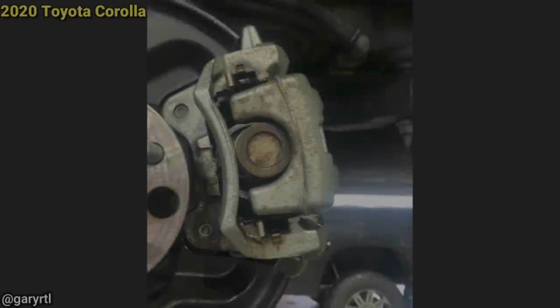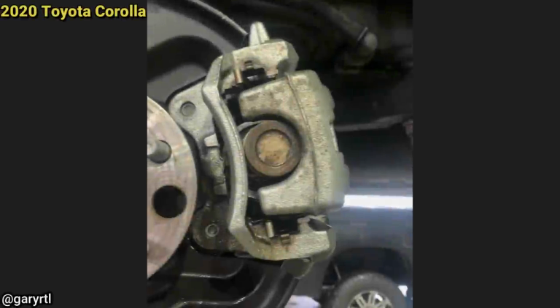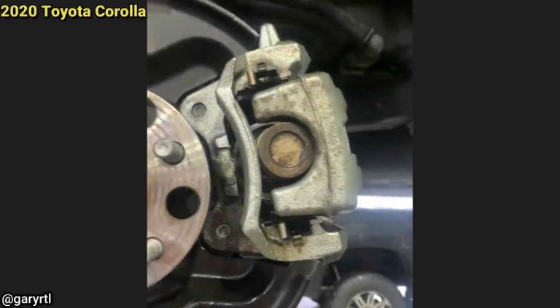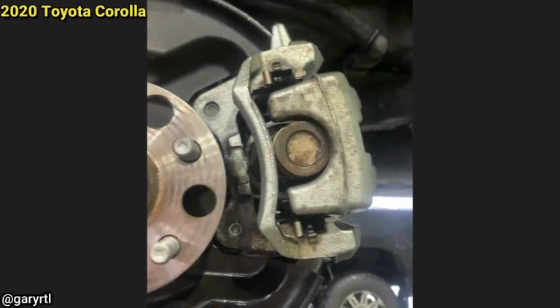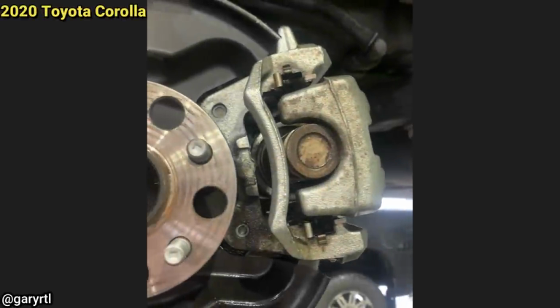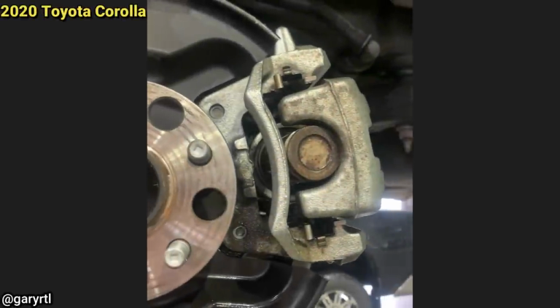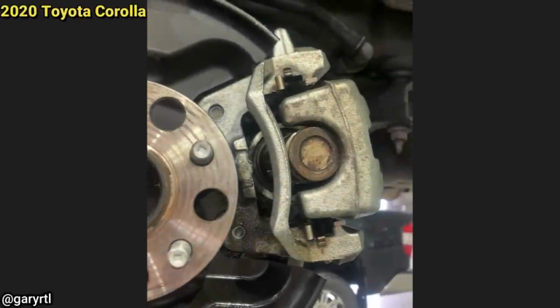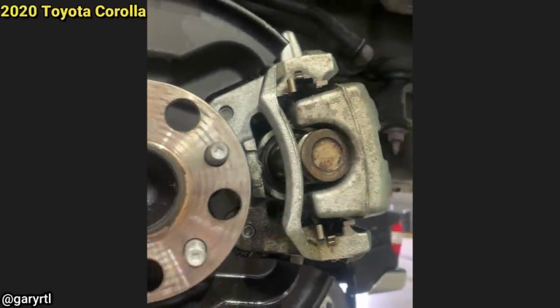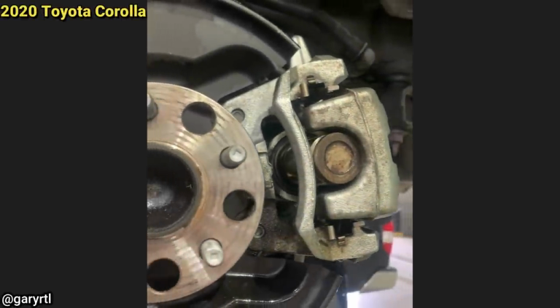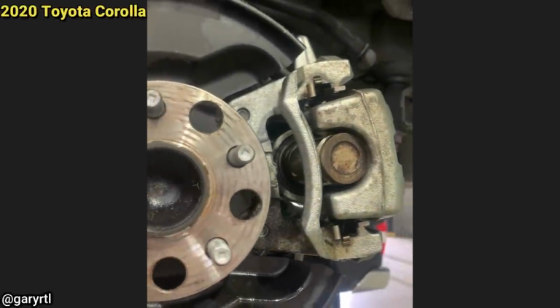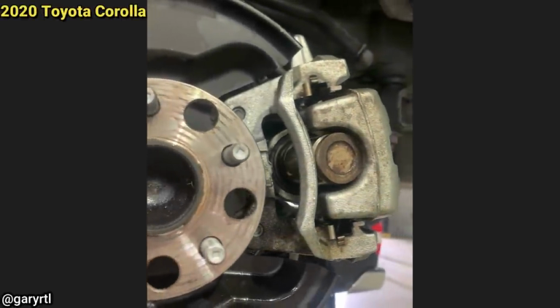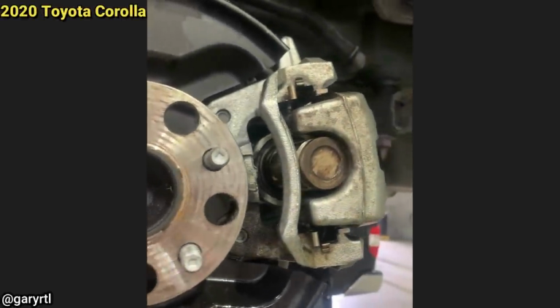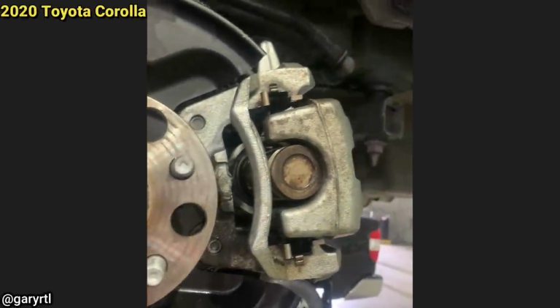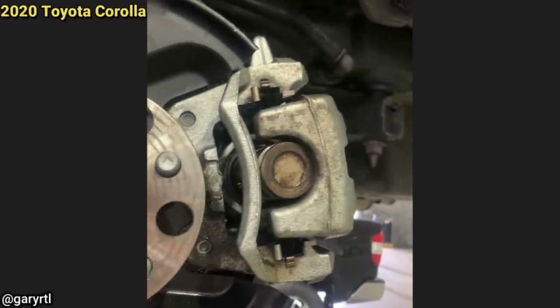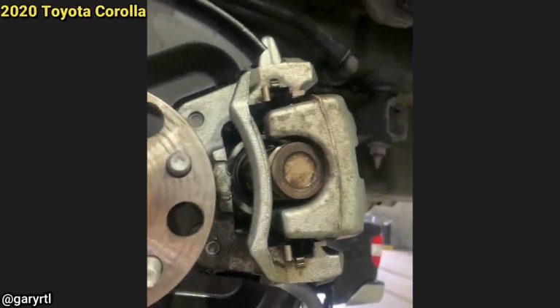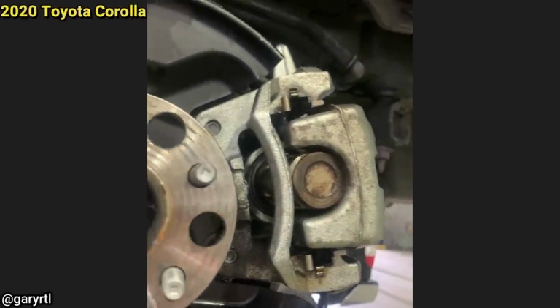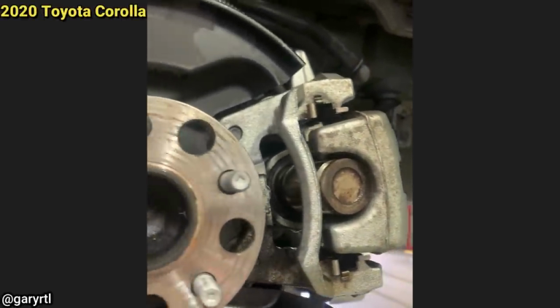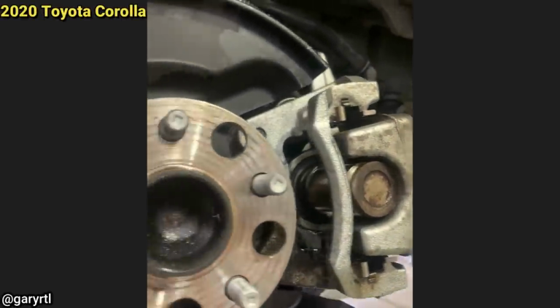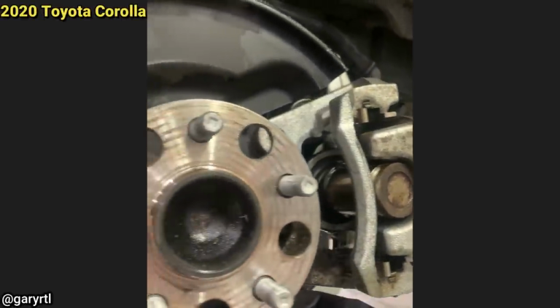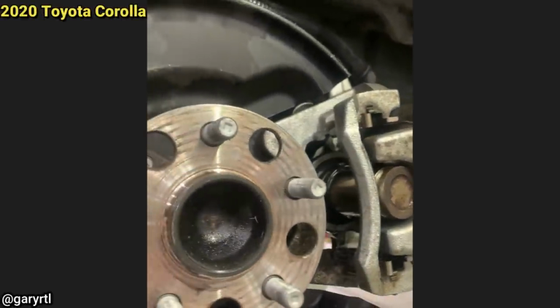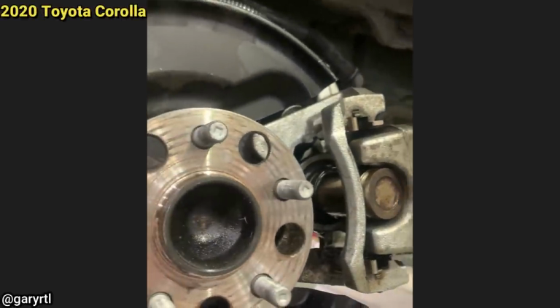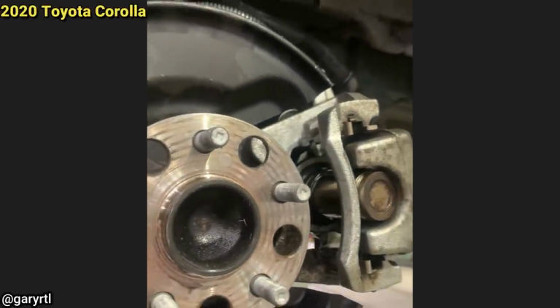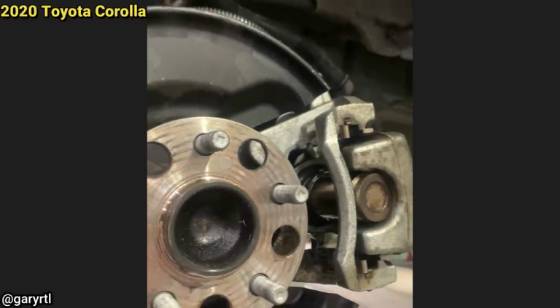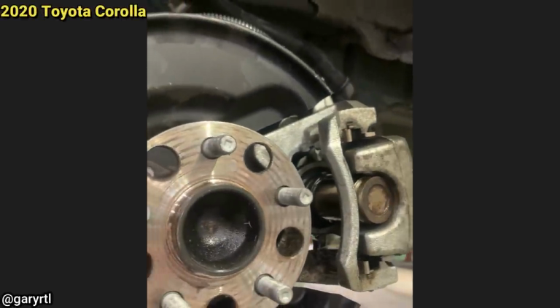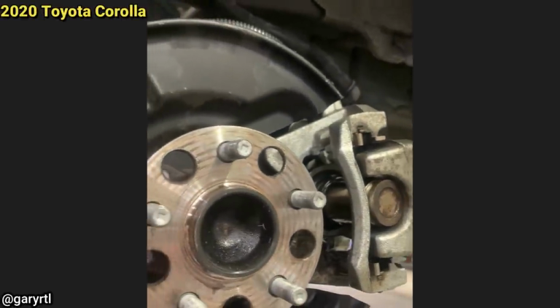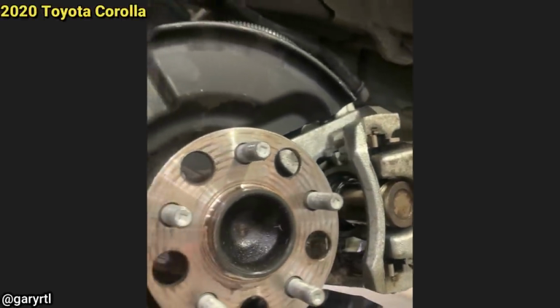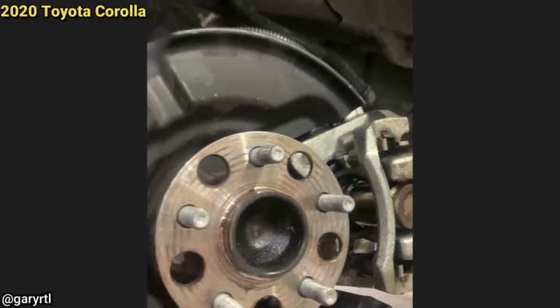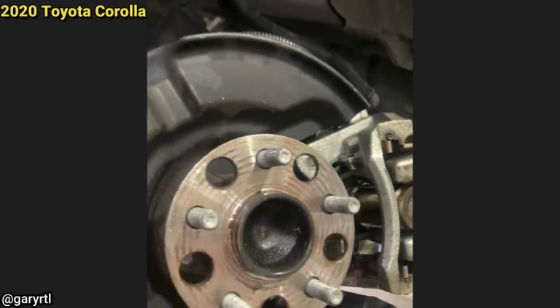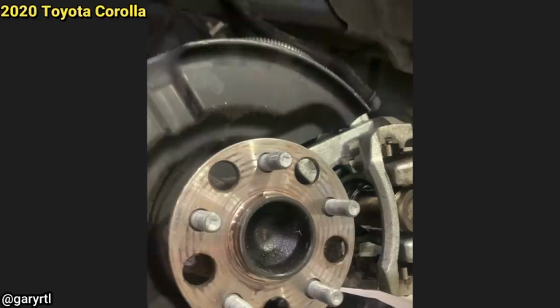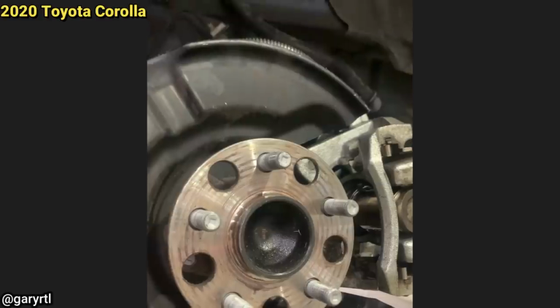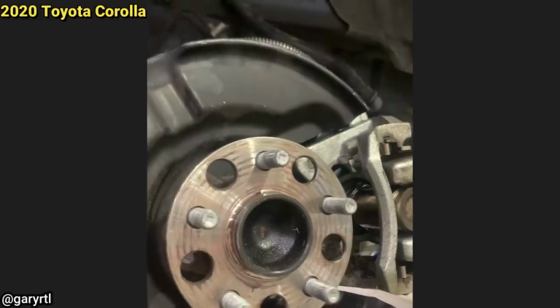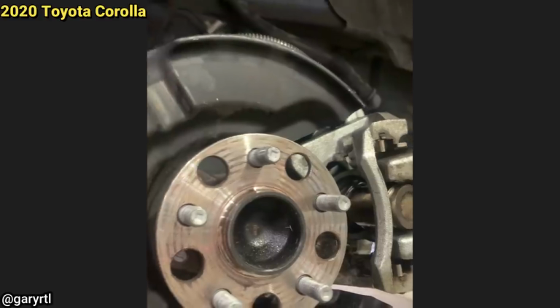This customer wasn't aware that they had to put their electric parking brake system into service mode when replacing the rear brakes.